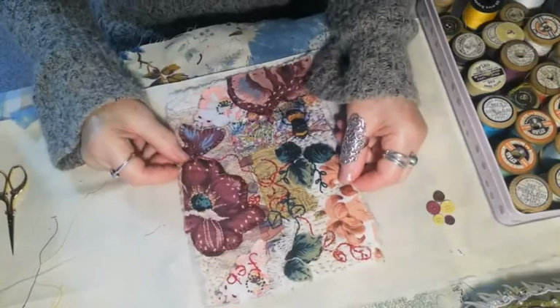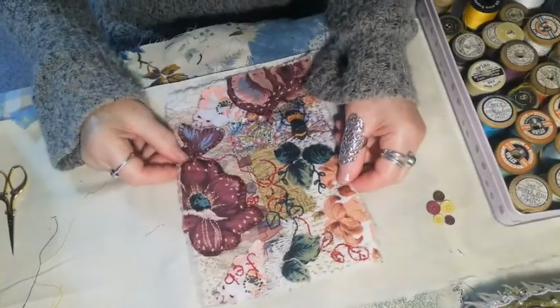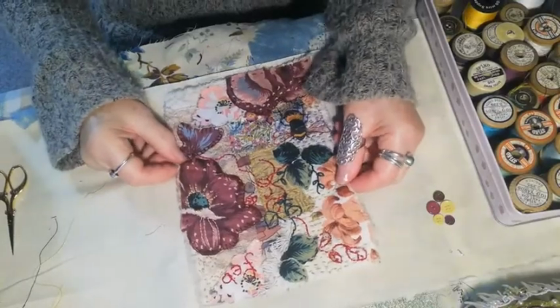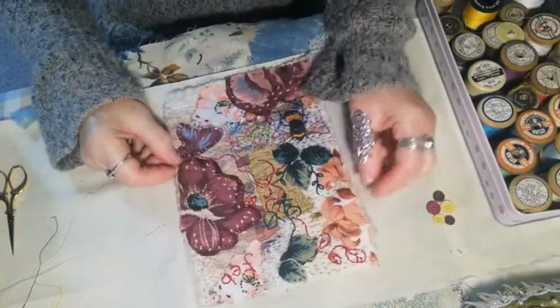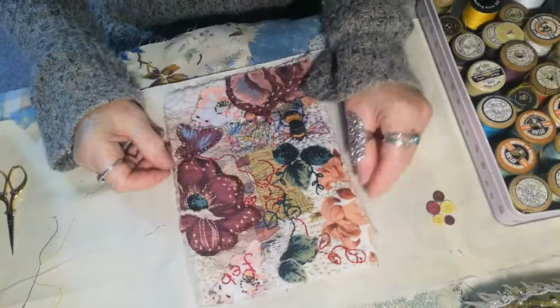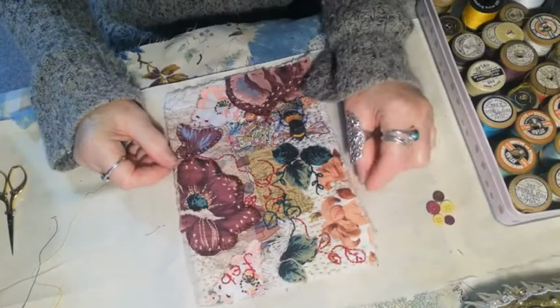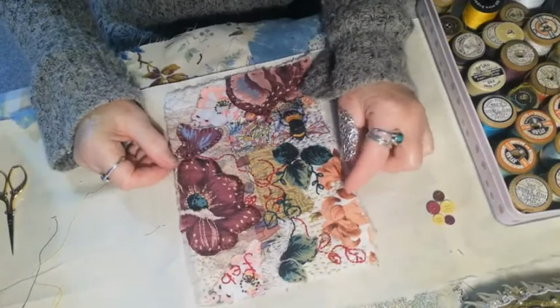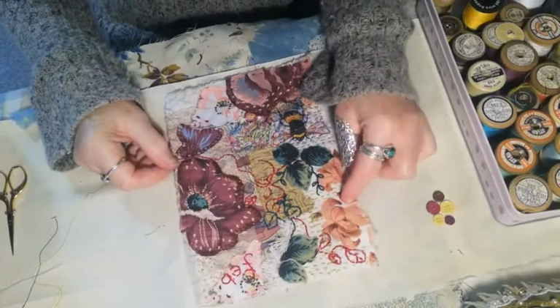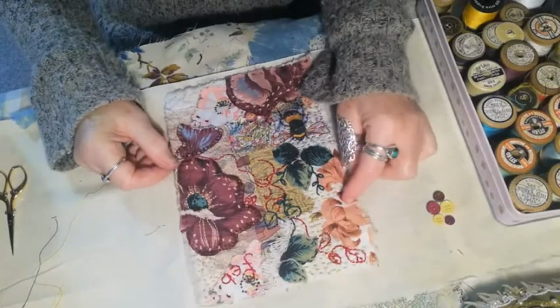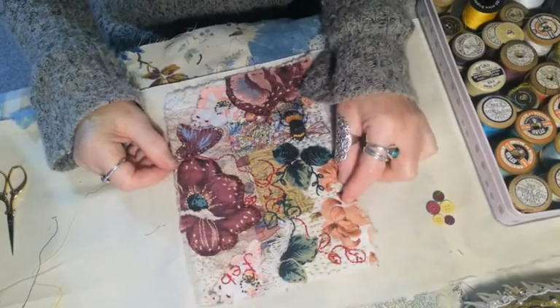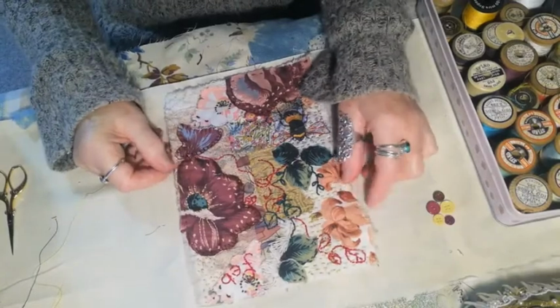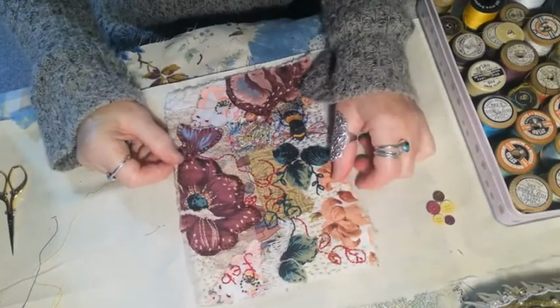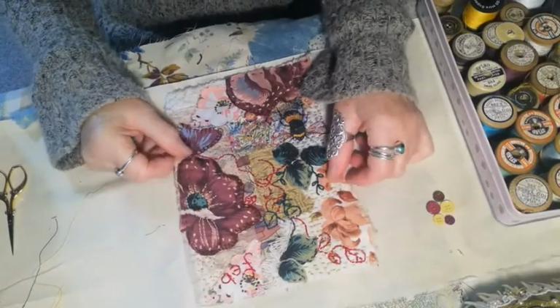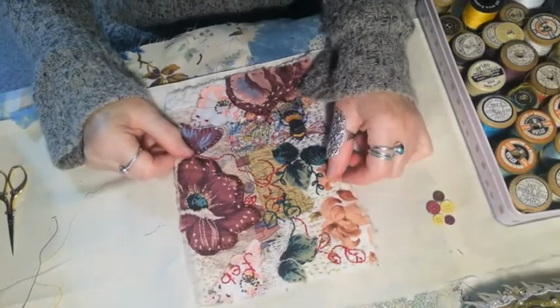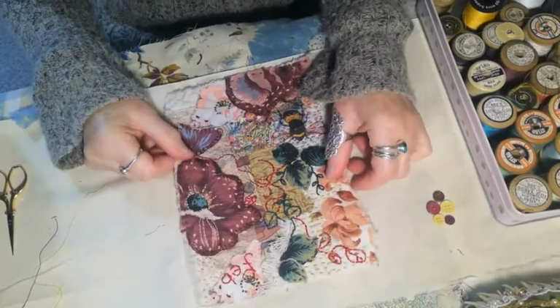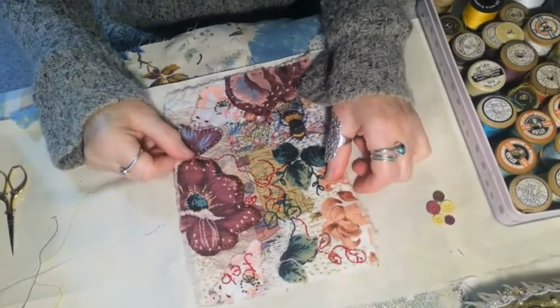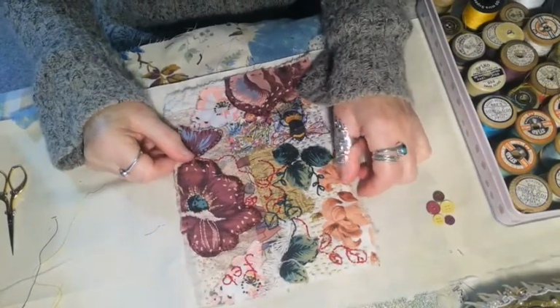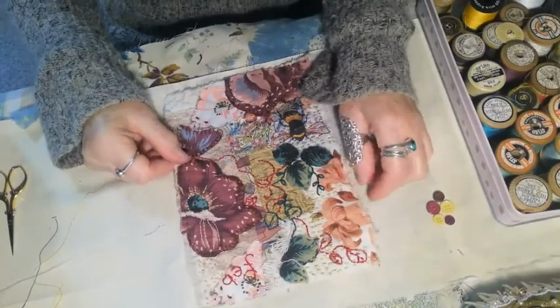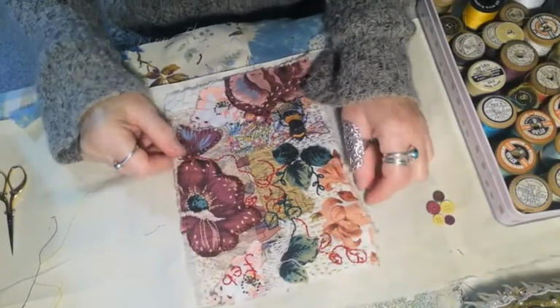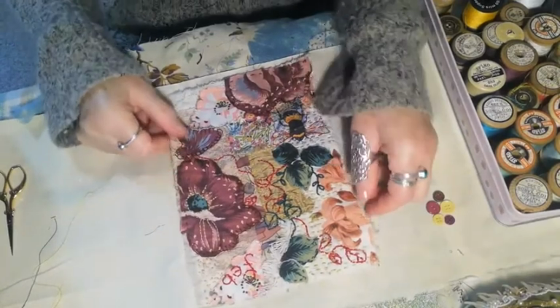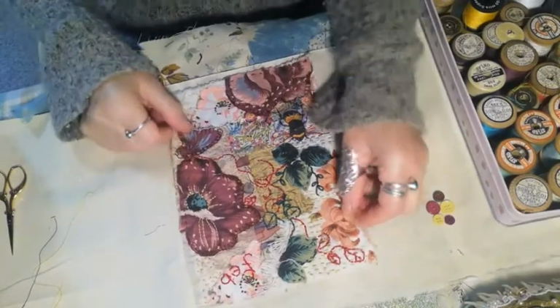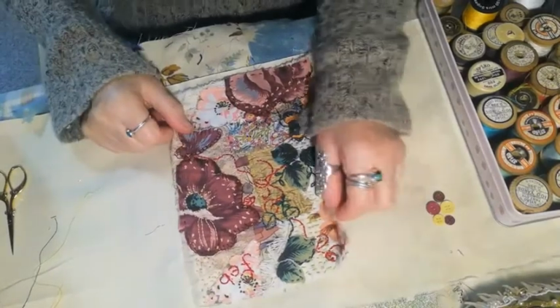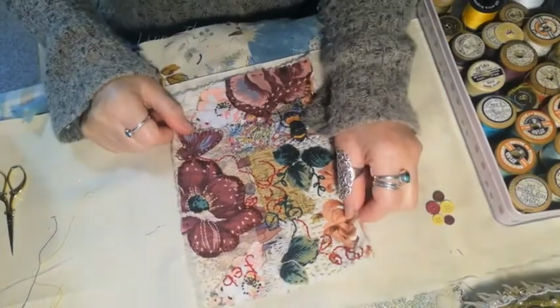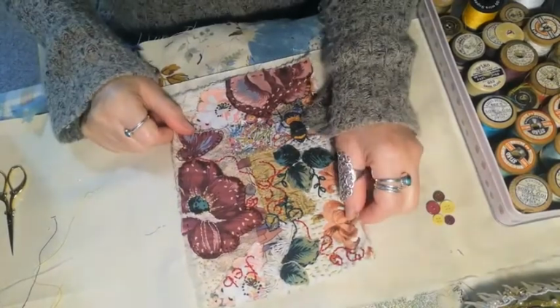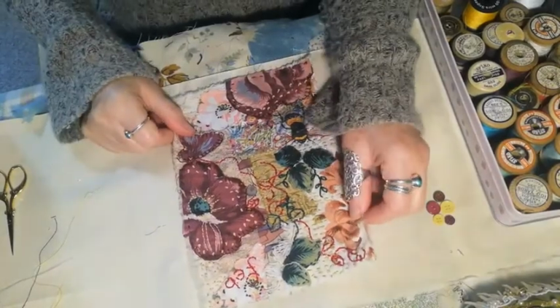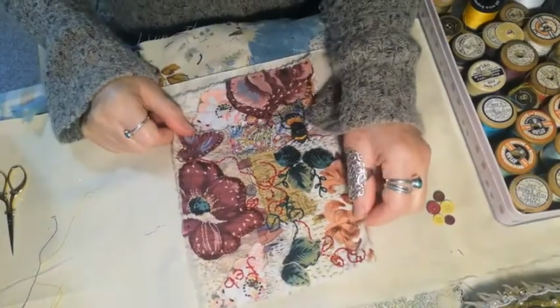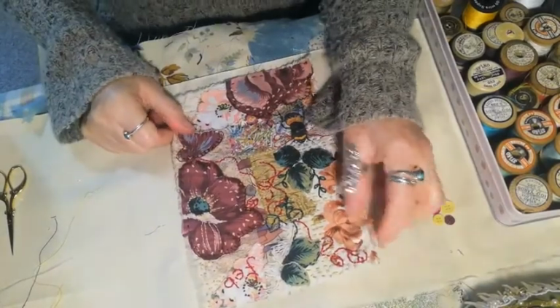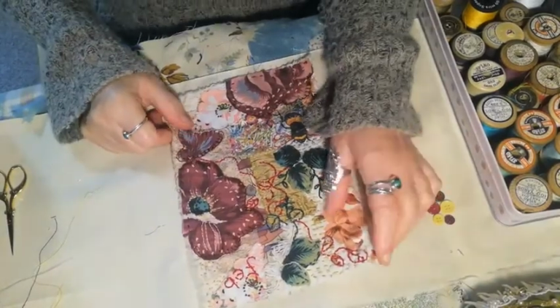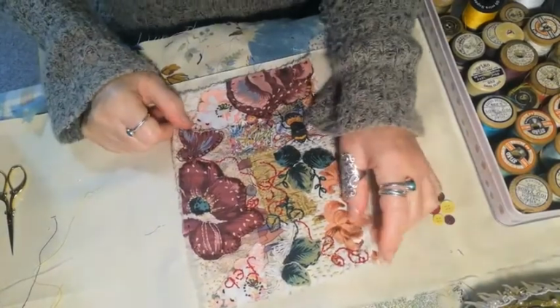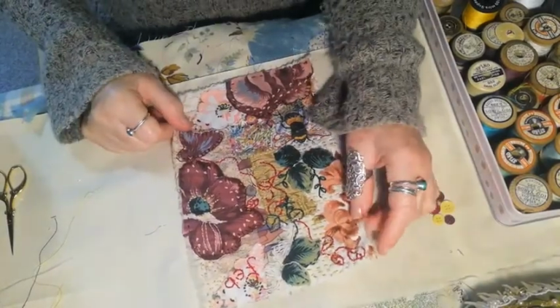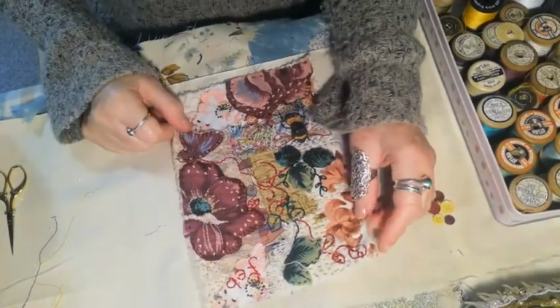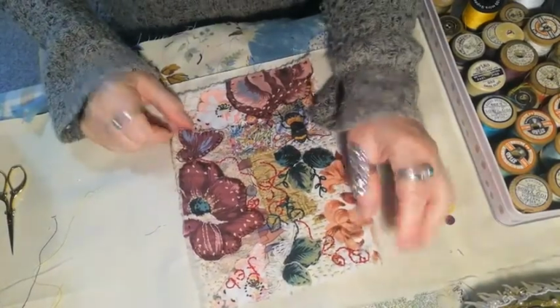Hello there, it's Julie Leggett from Julie Leggett Art. Thank you for joining me today.